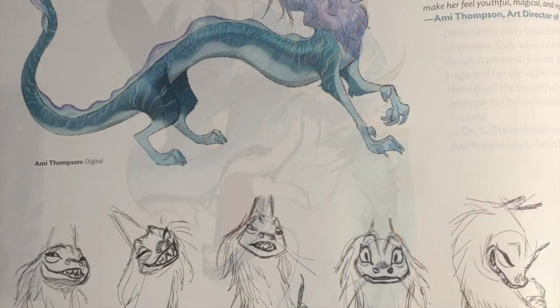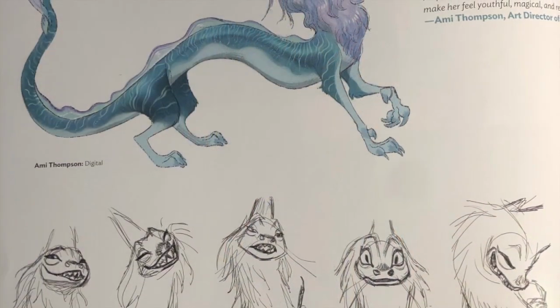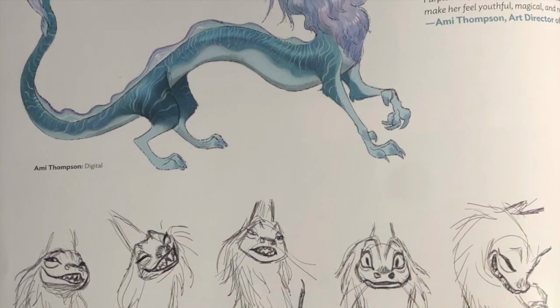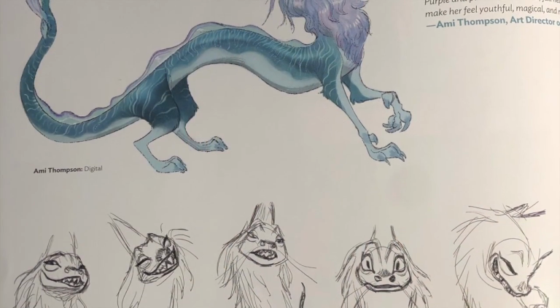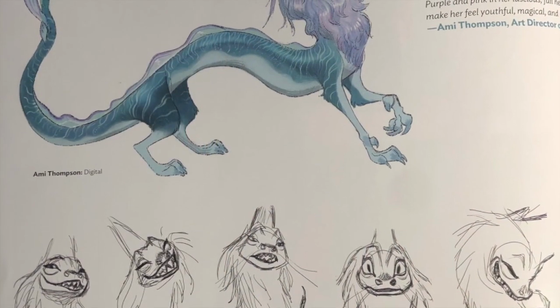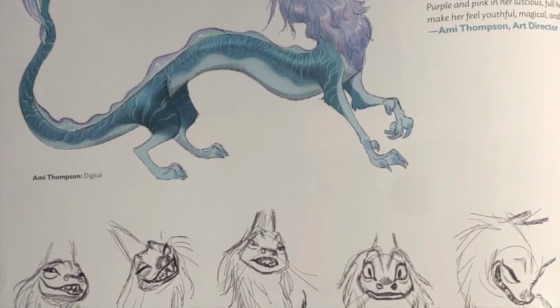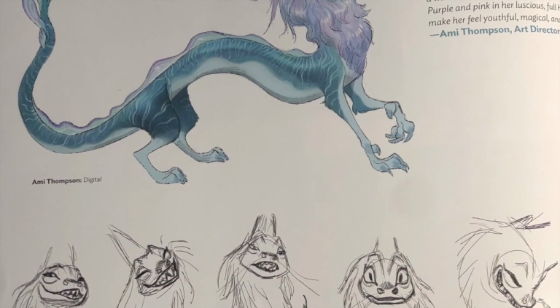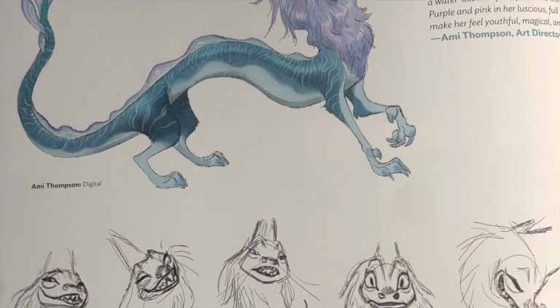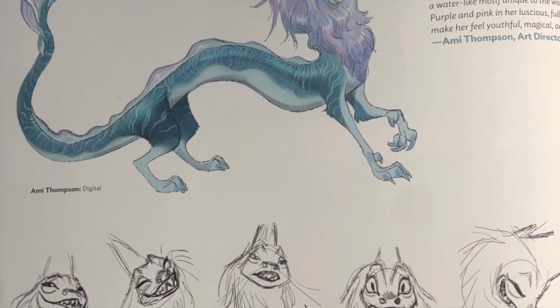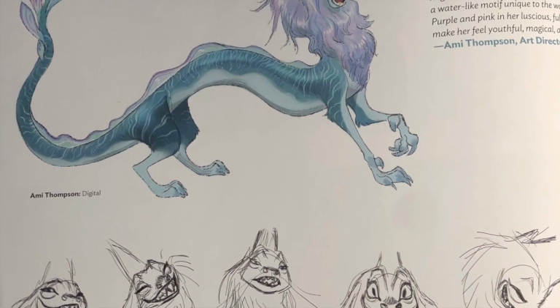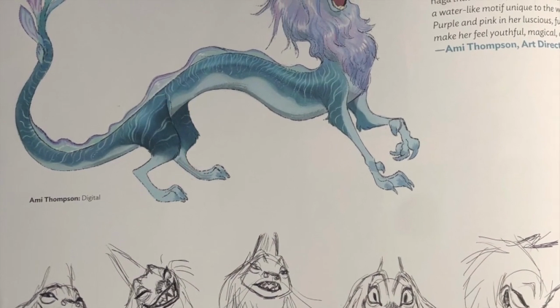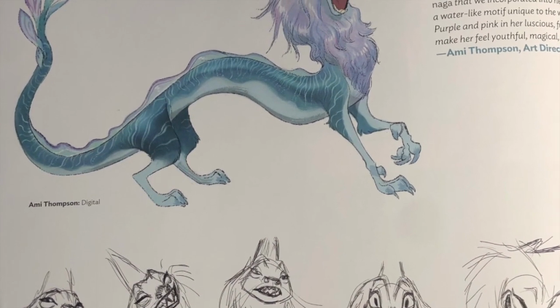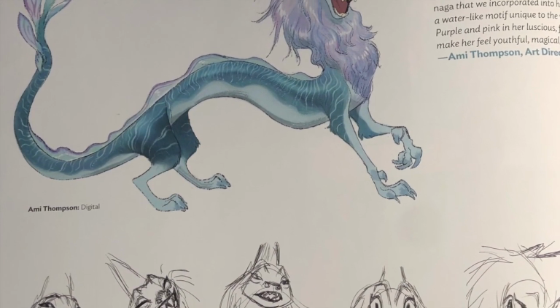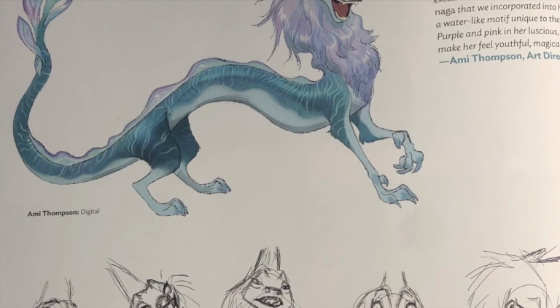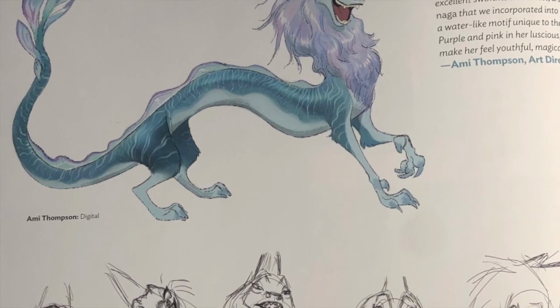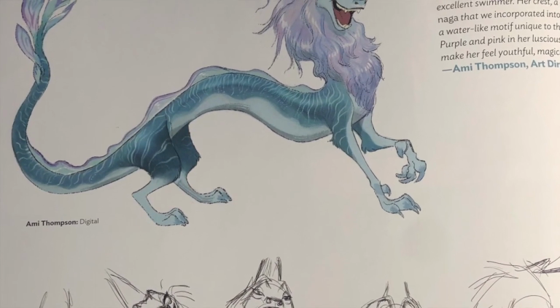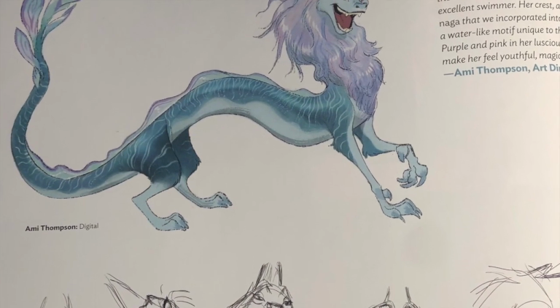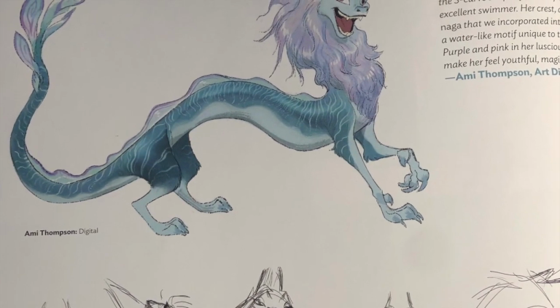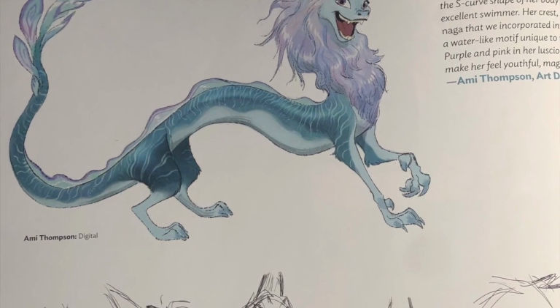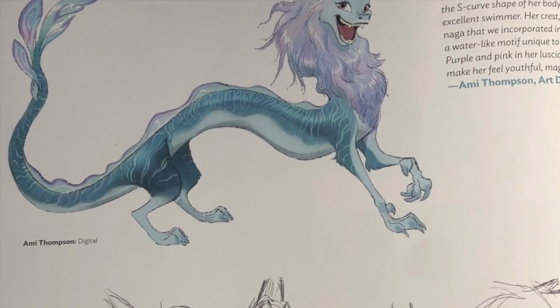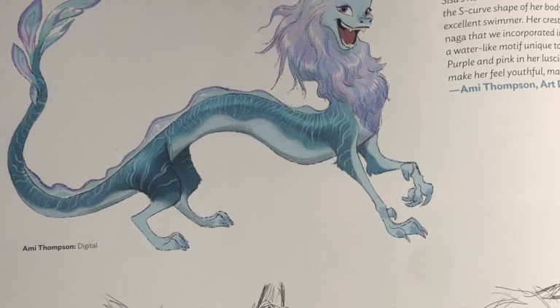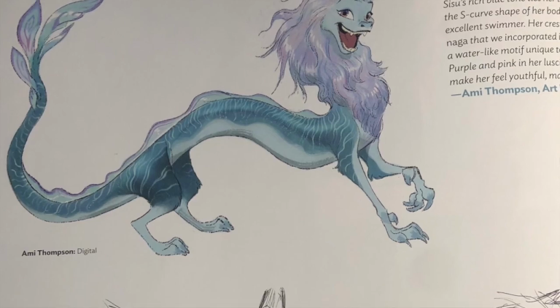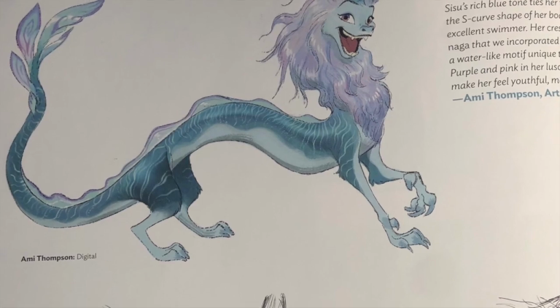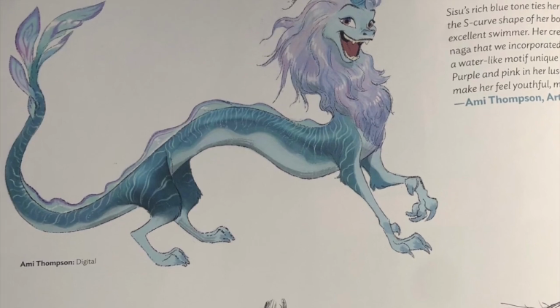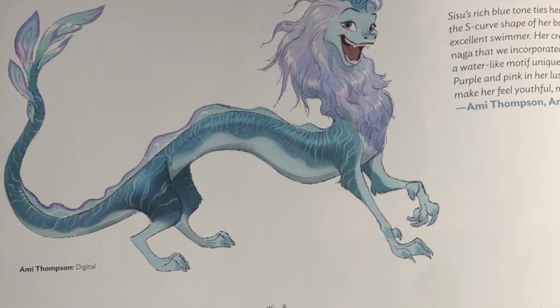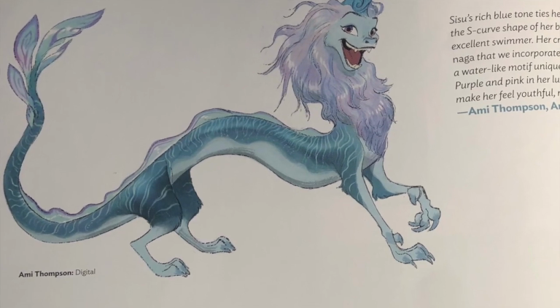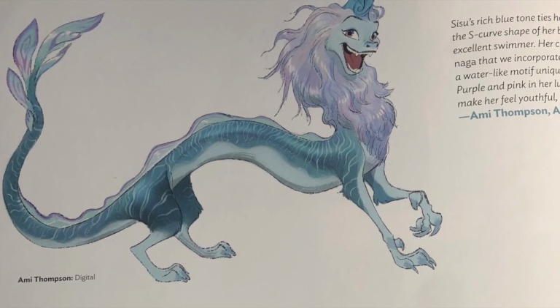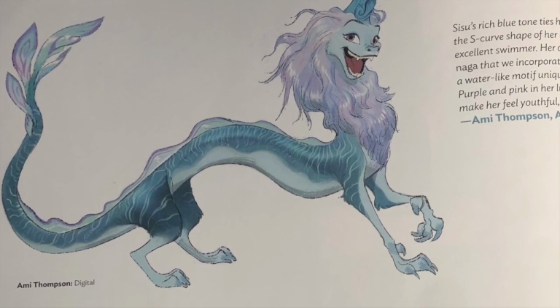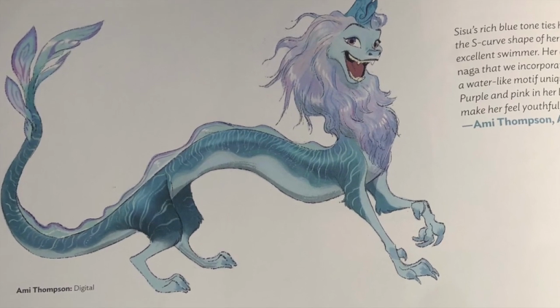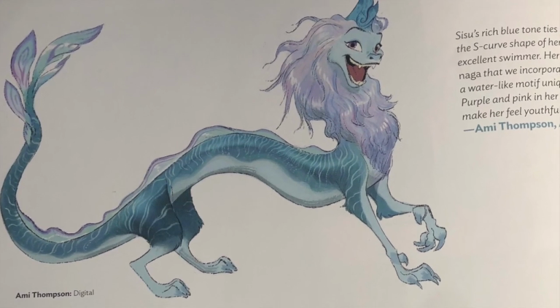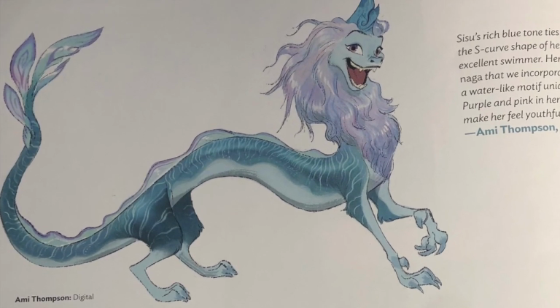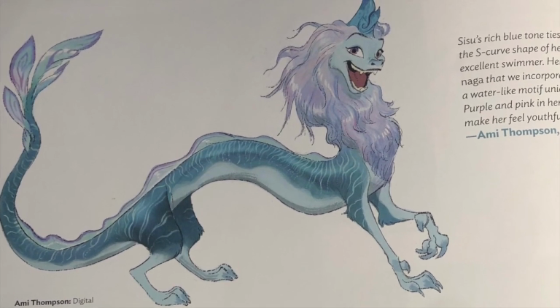To be more specific, Sisu was given a crest and a serpent-like body, which were more prominent design features of the Naga.